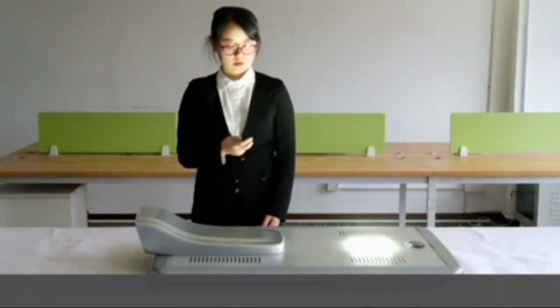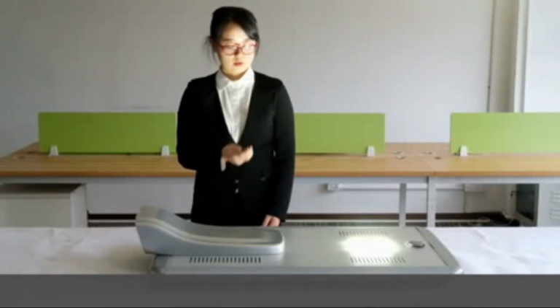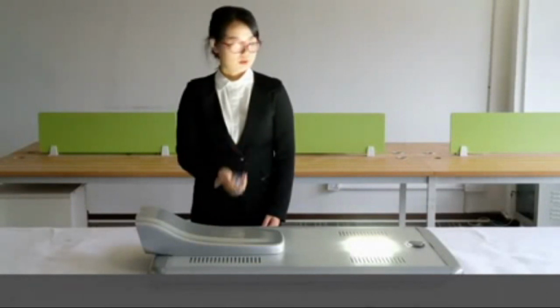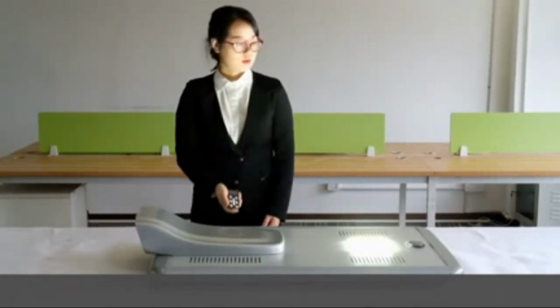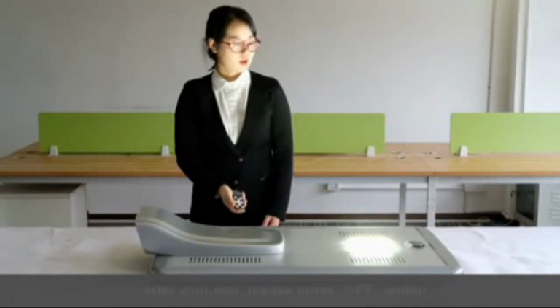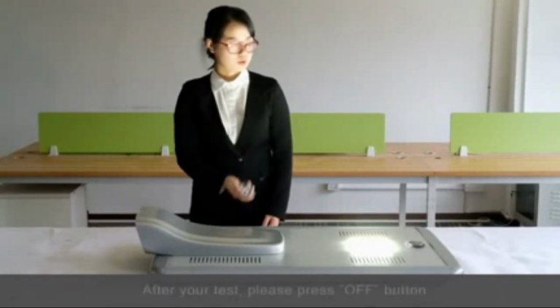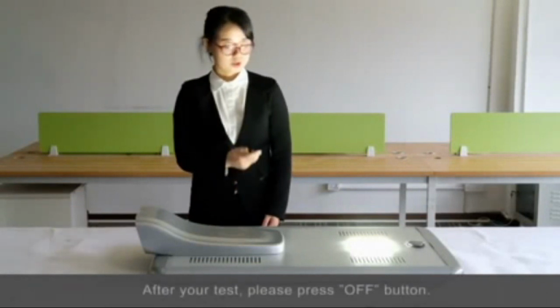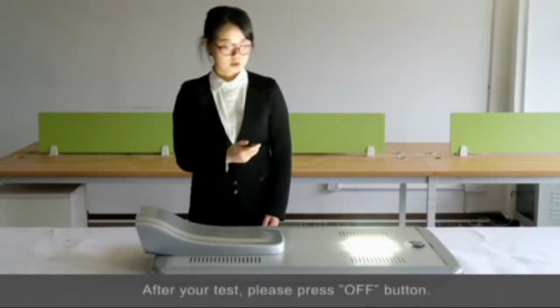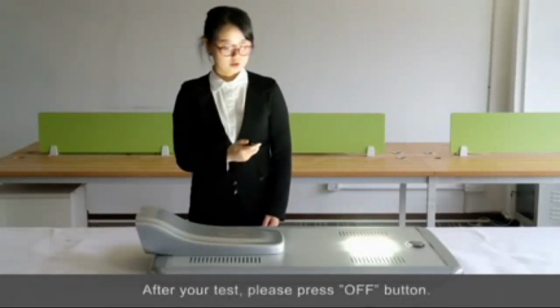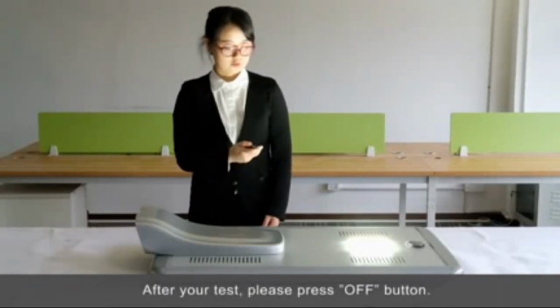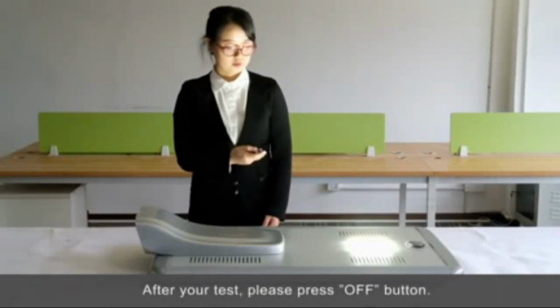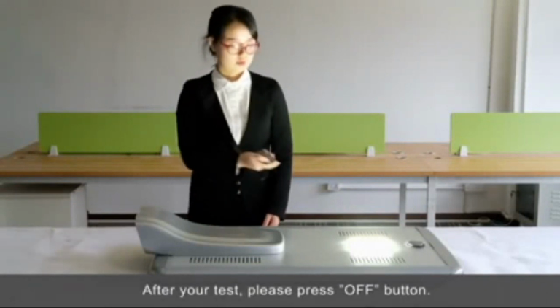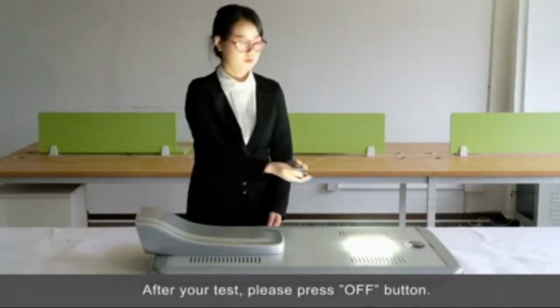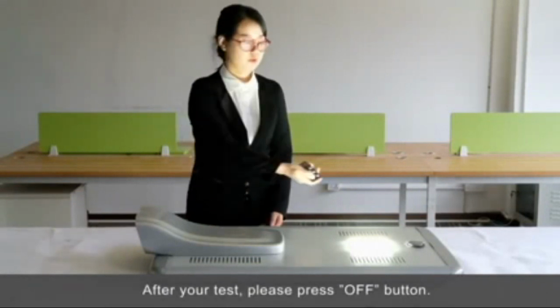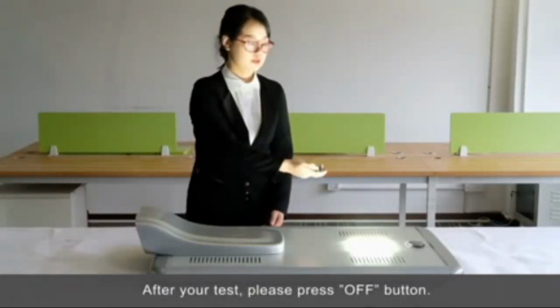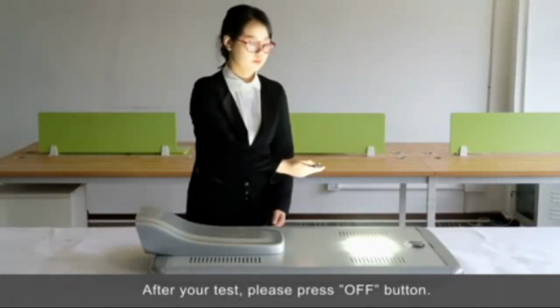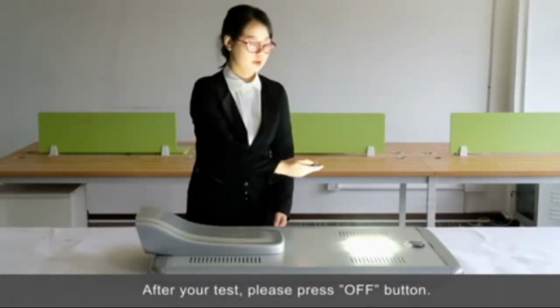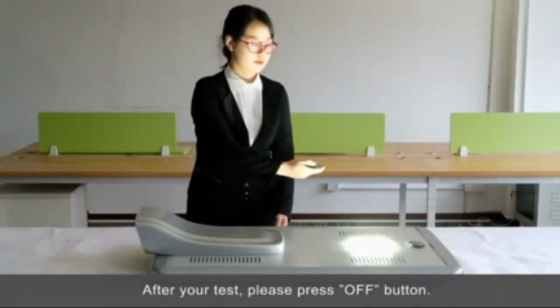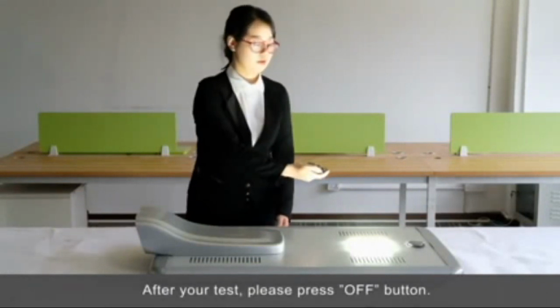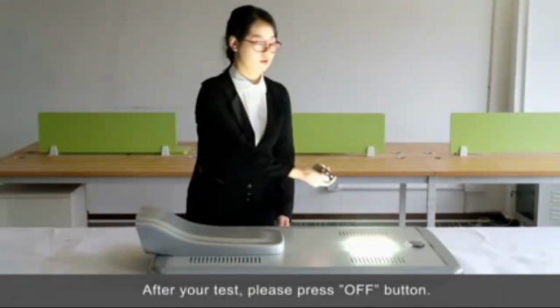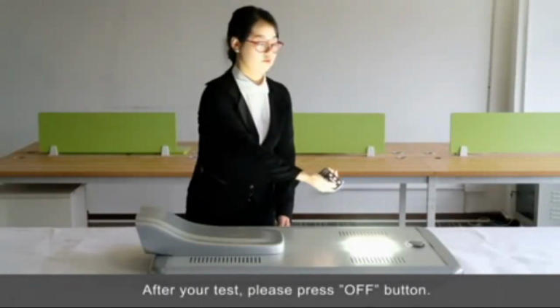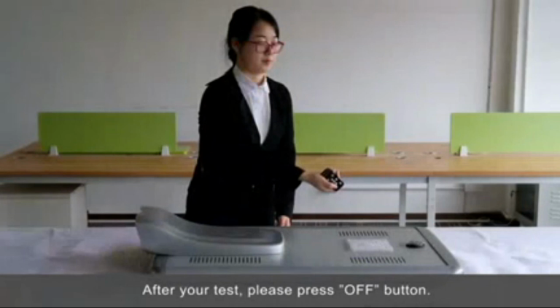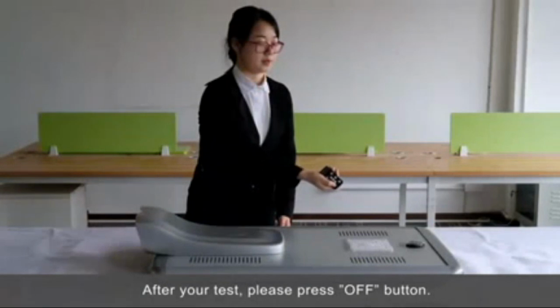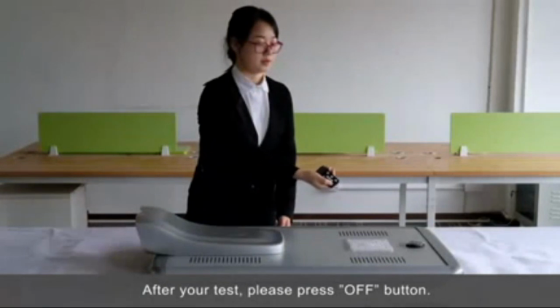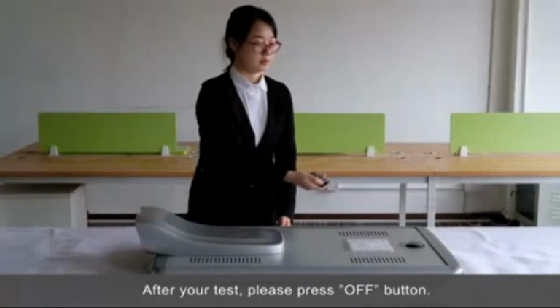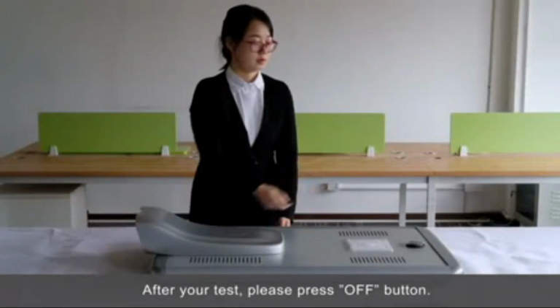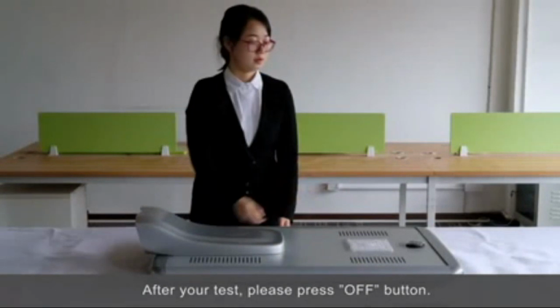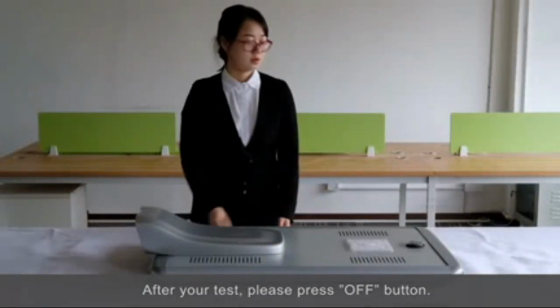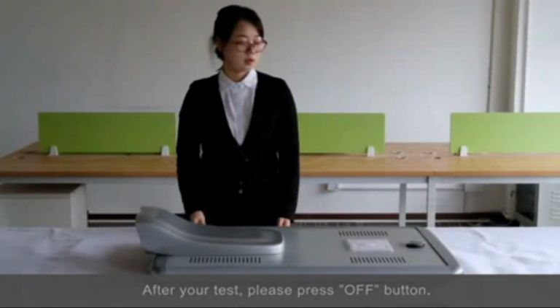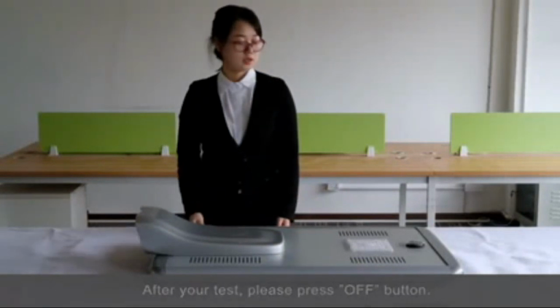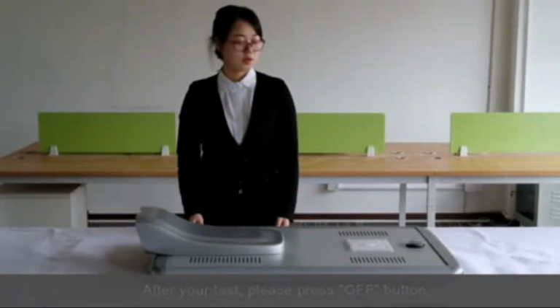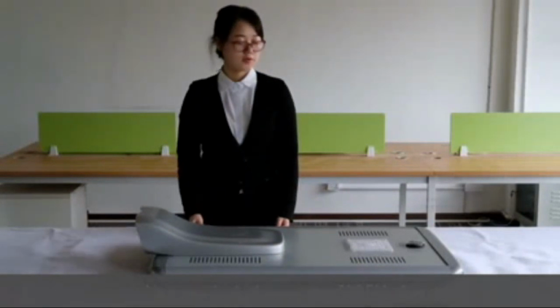How to turn off: please press OFF. It's OFF.